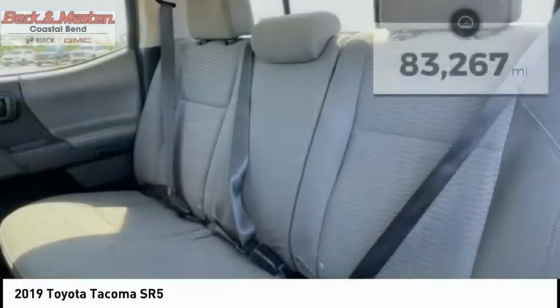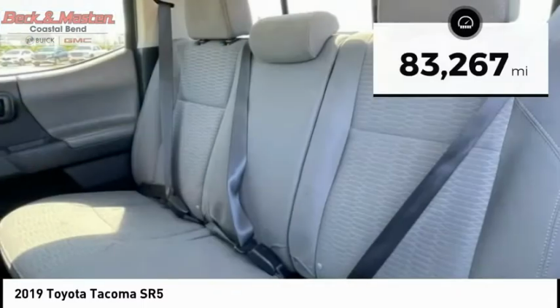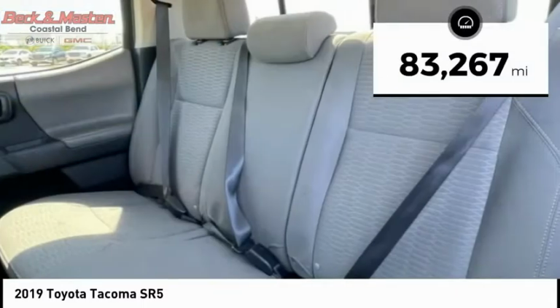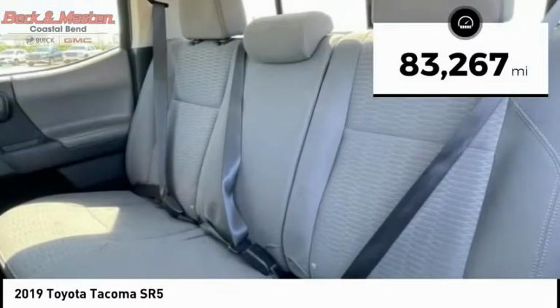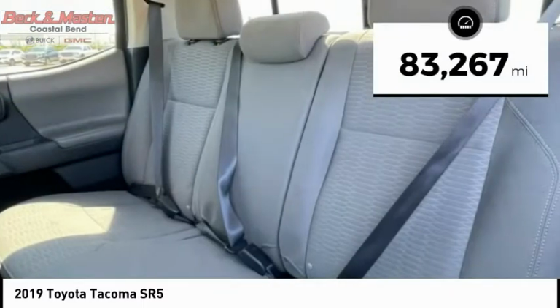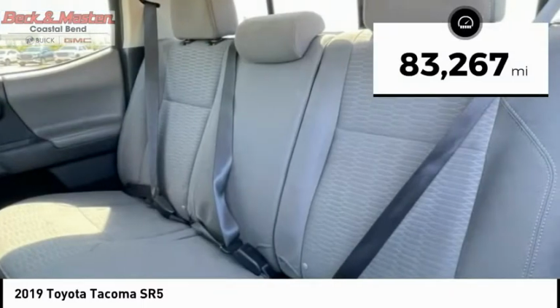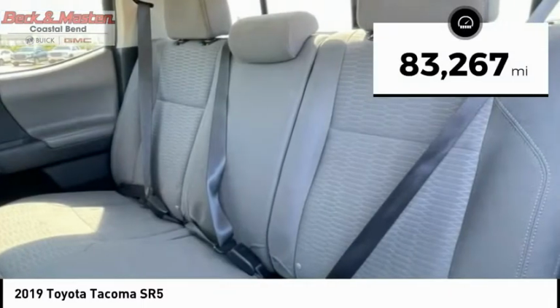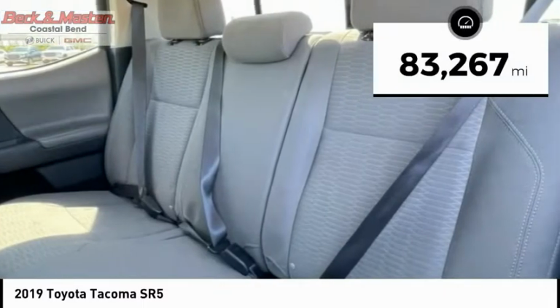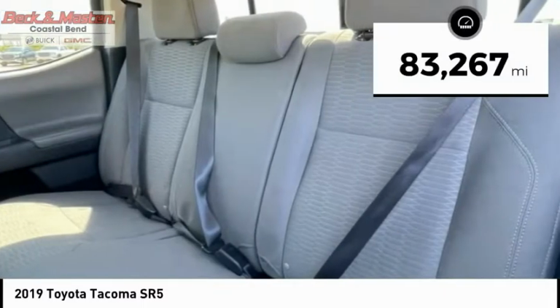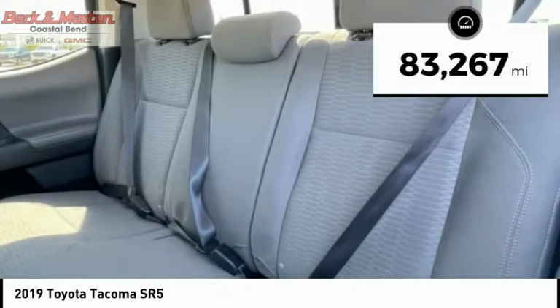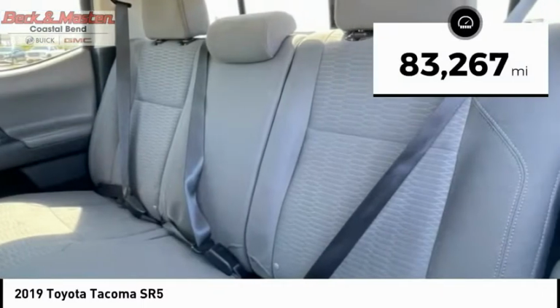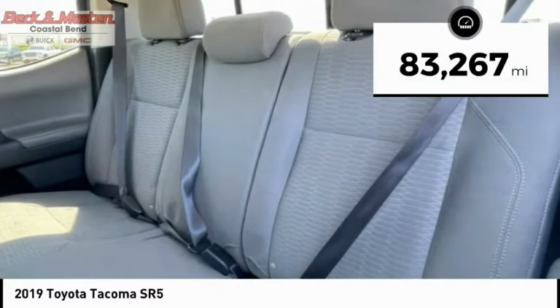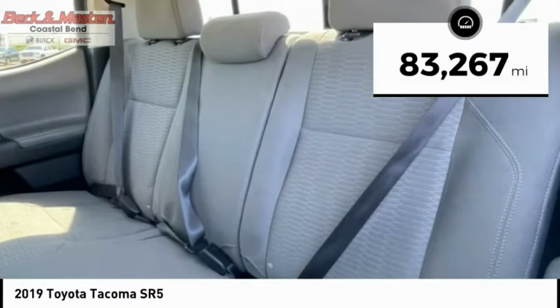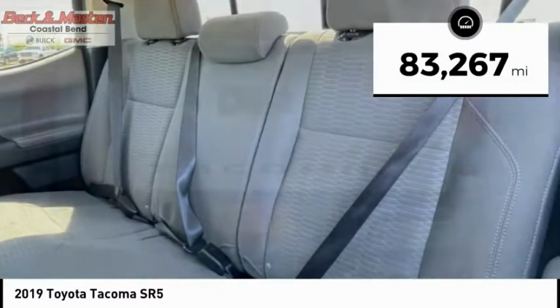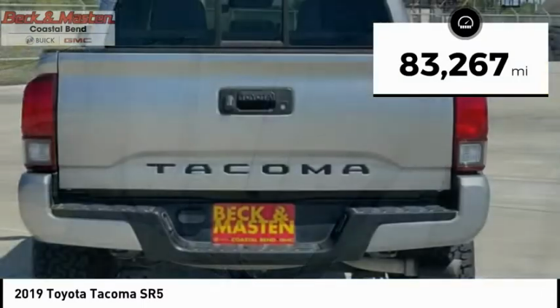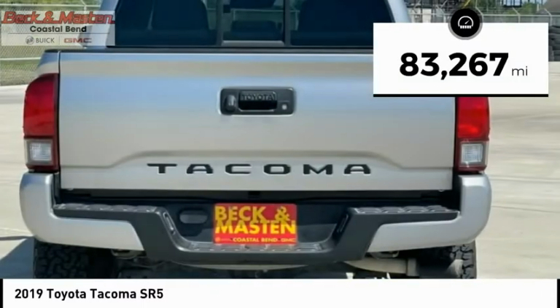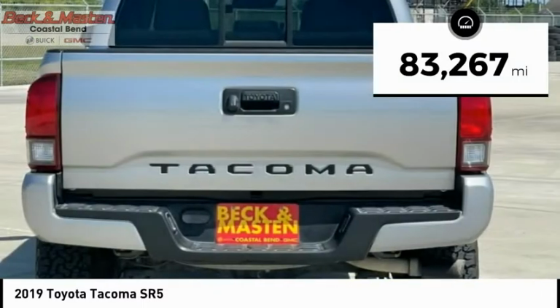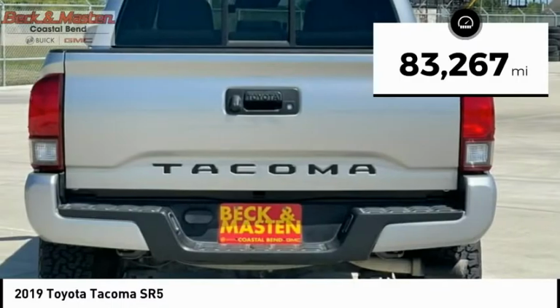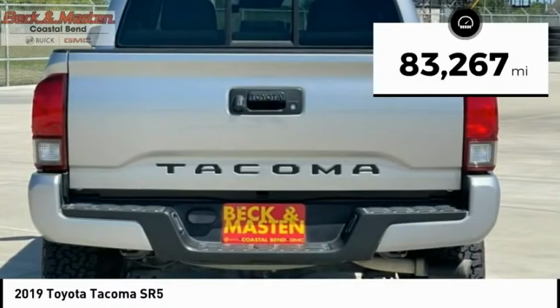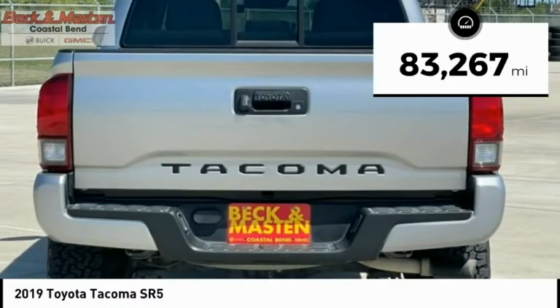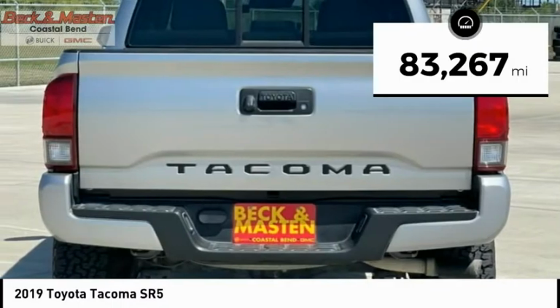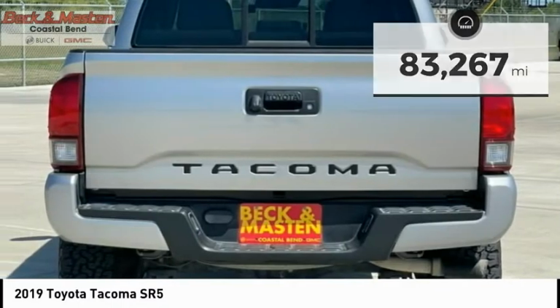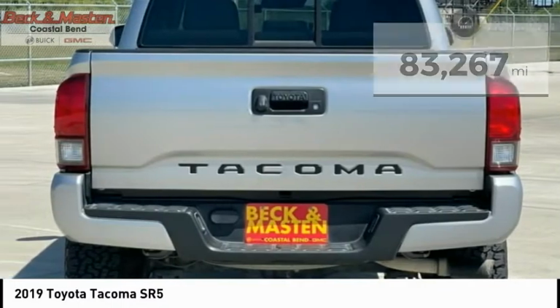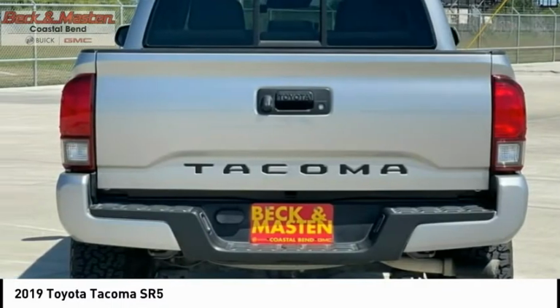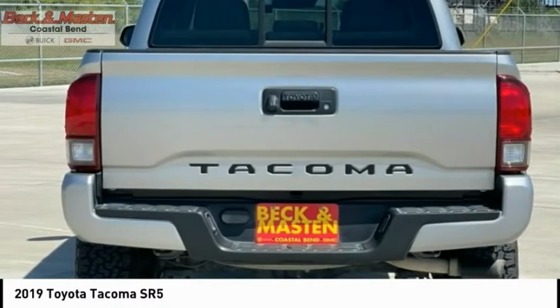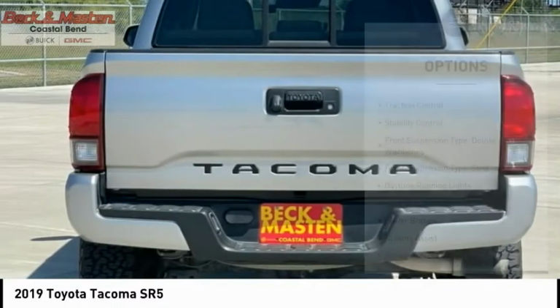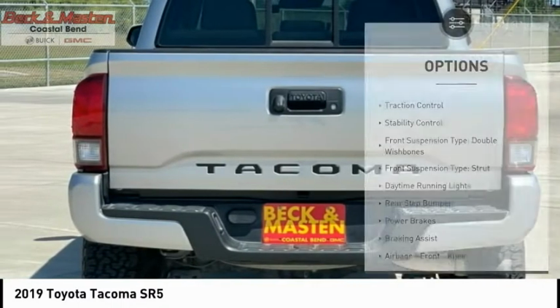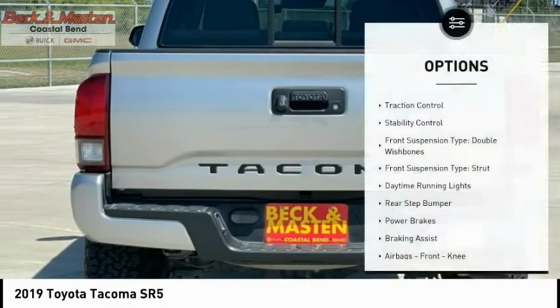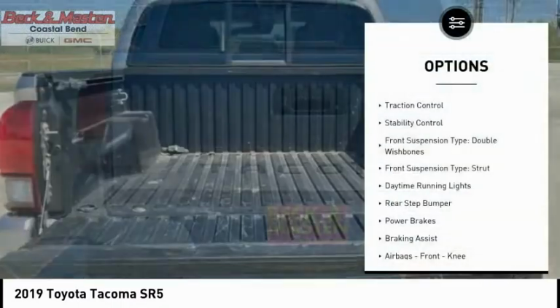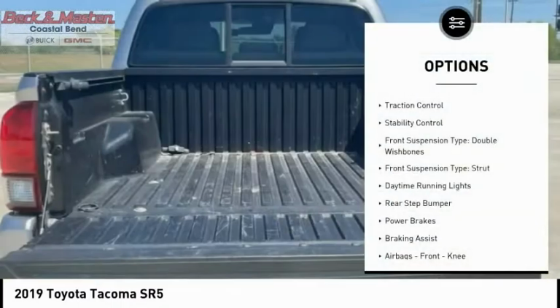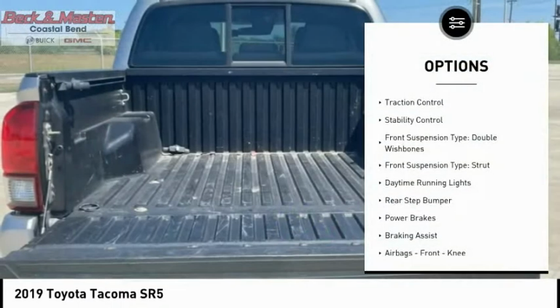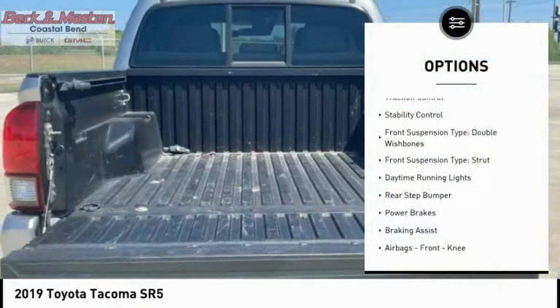This vehicle has less than 85,000 miles. Here are some of this vehicle's great options: traction control,